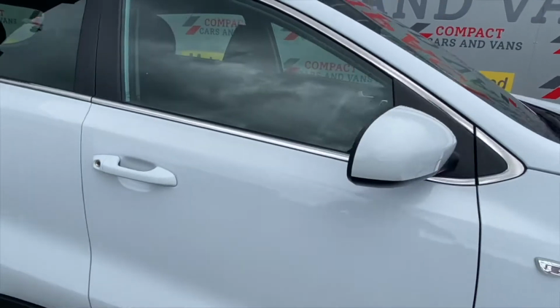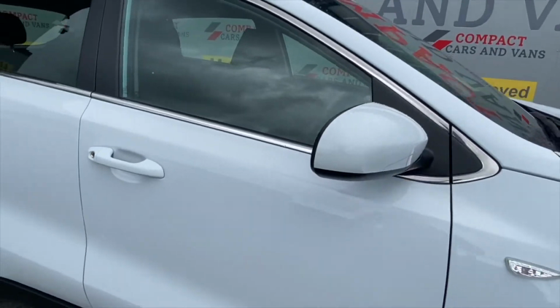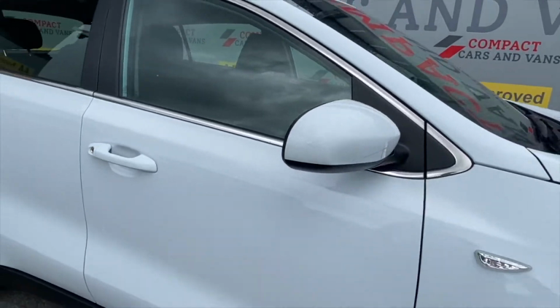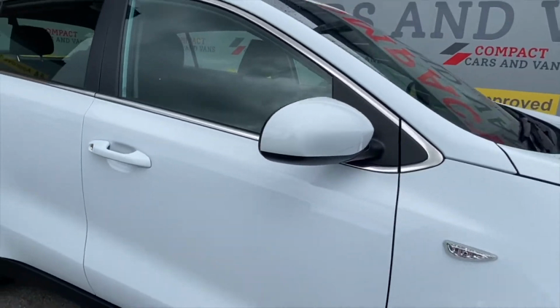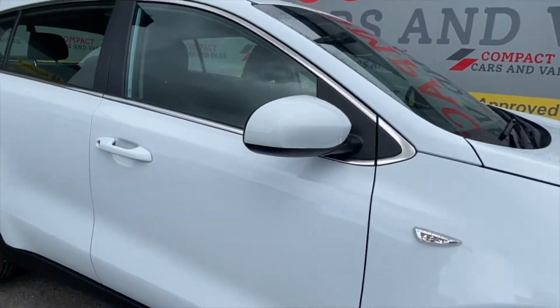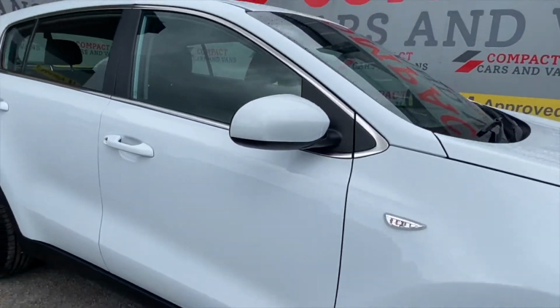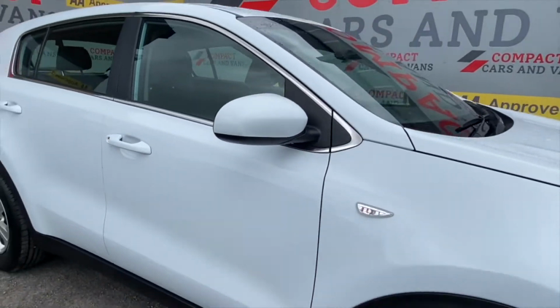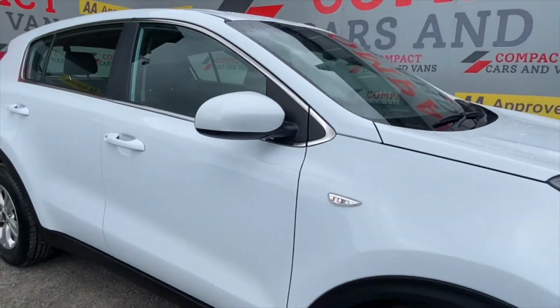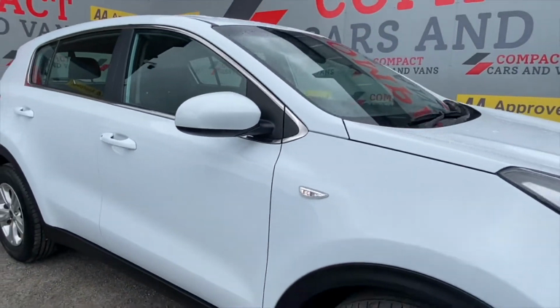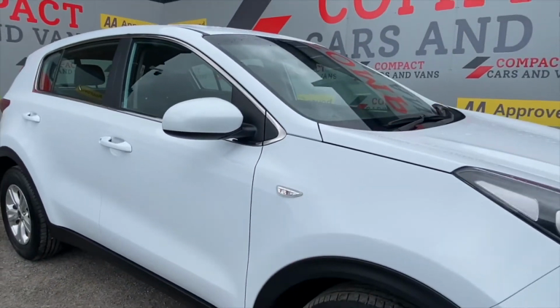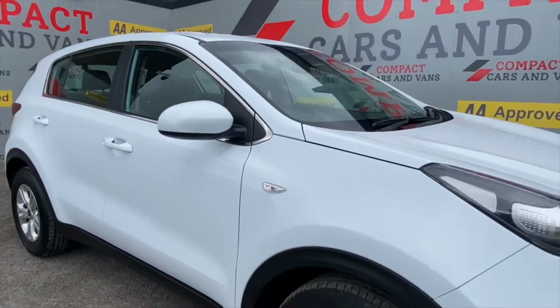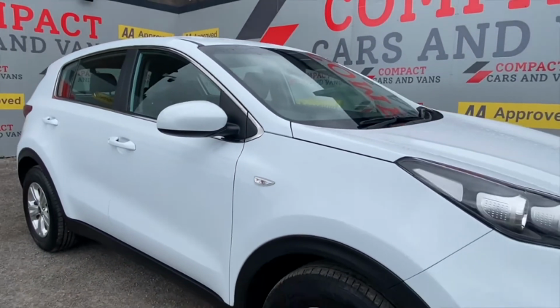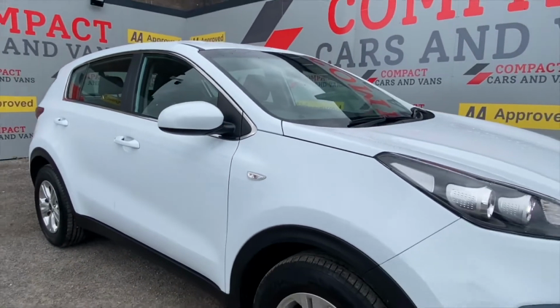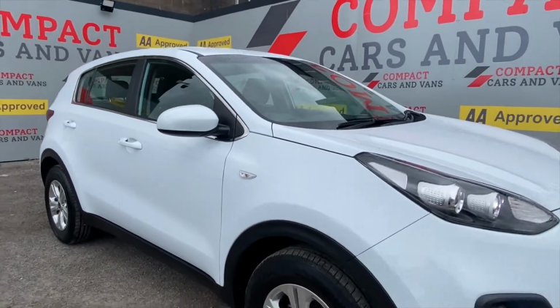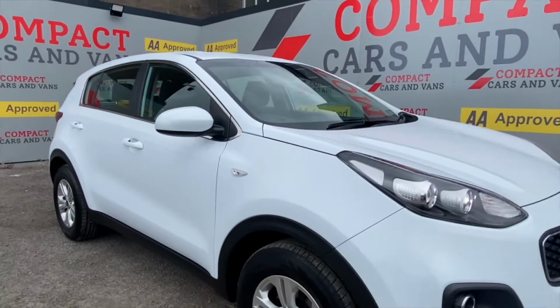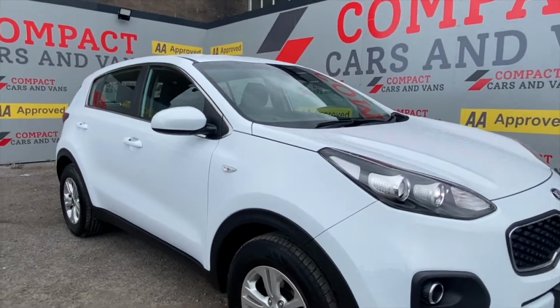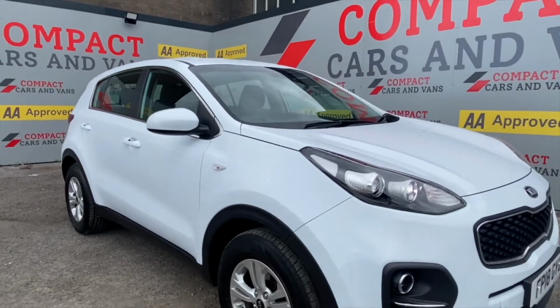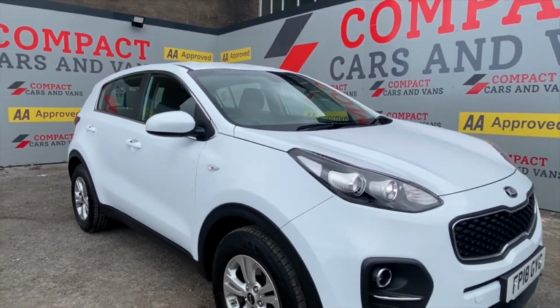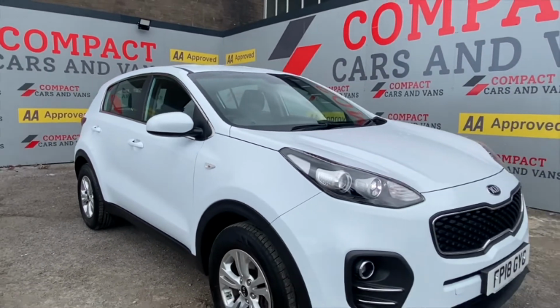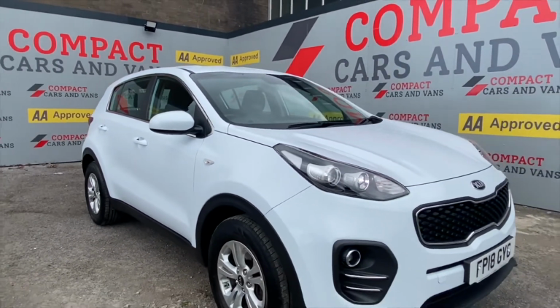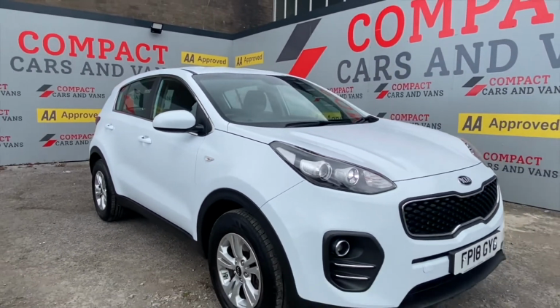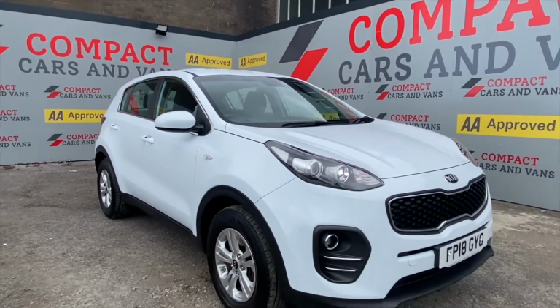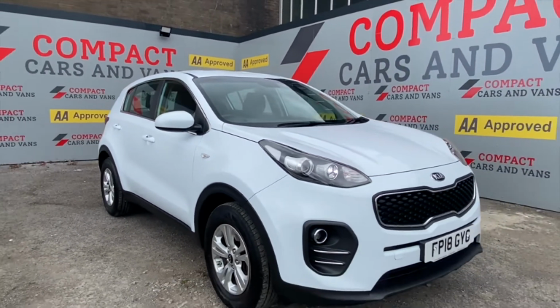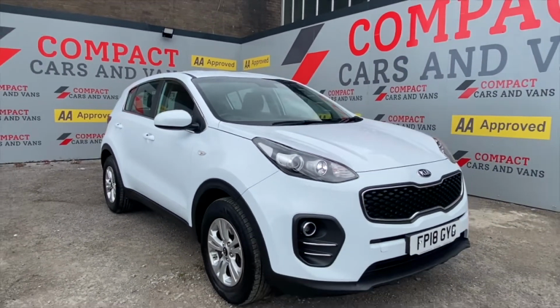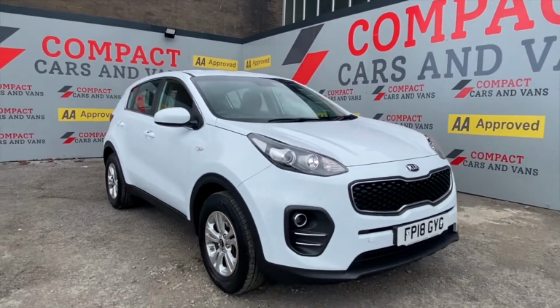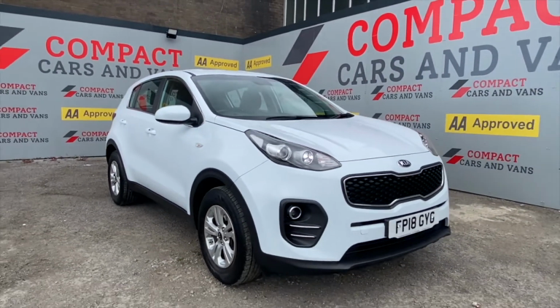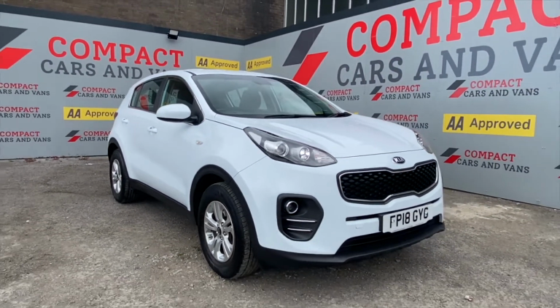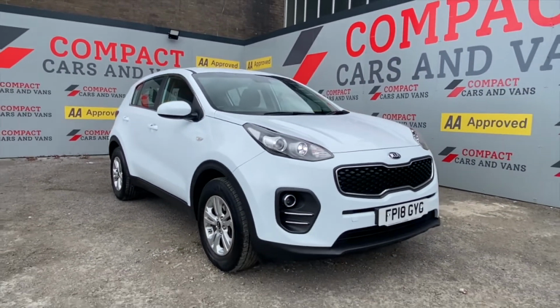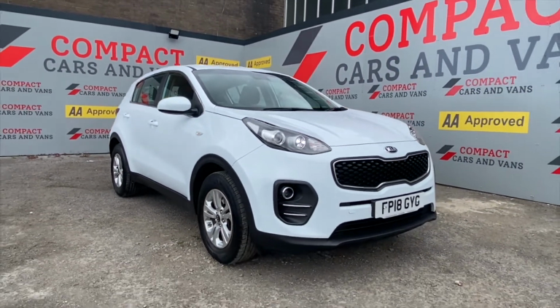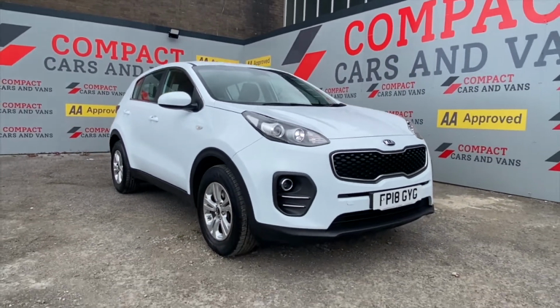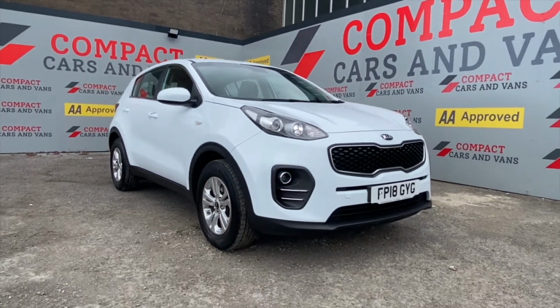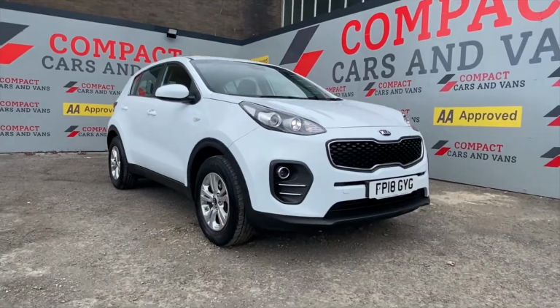With mileage like that, it won't be here long, so come and have a test drive and I promise you, you won't be disappointed.